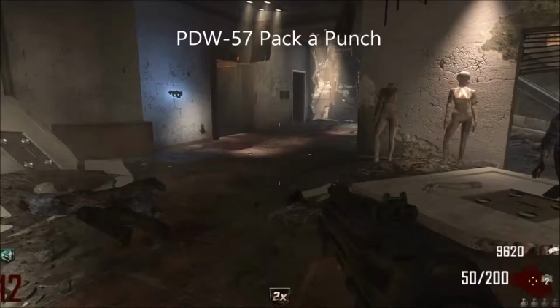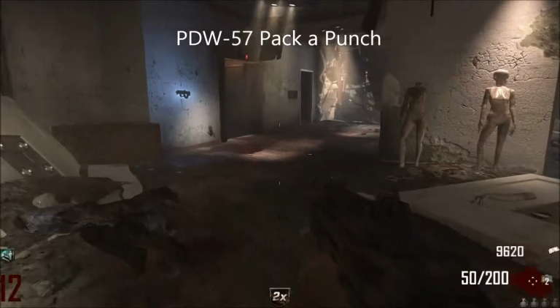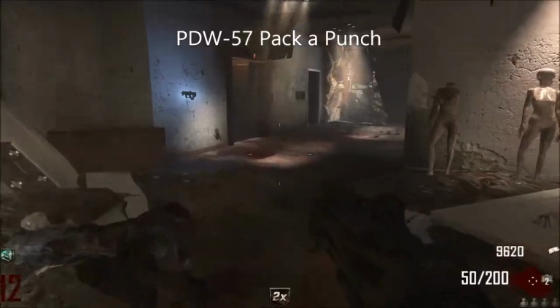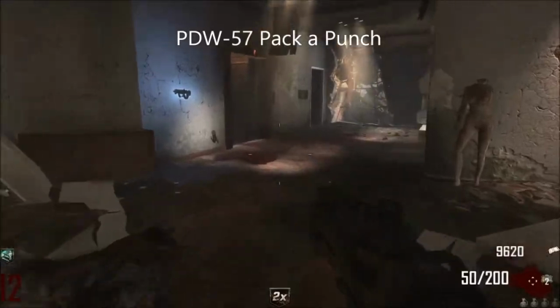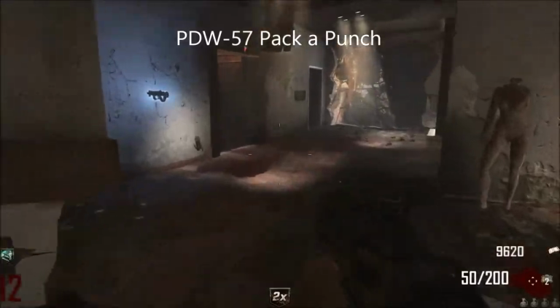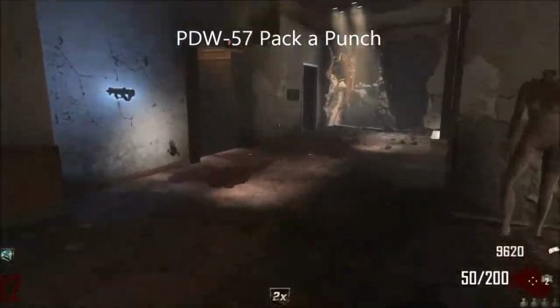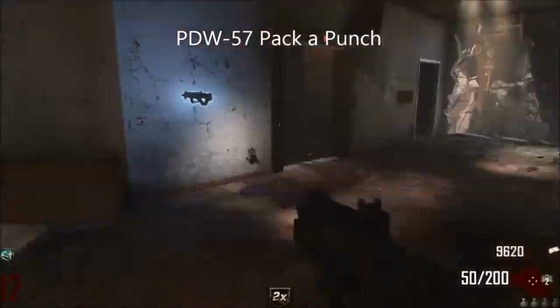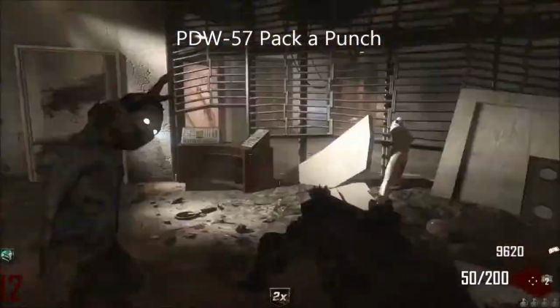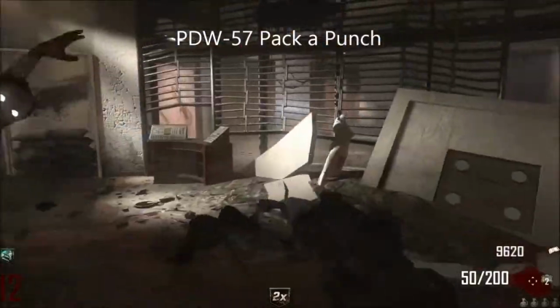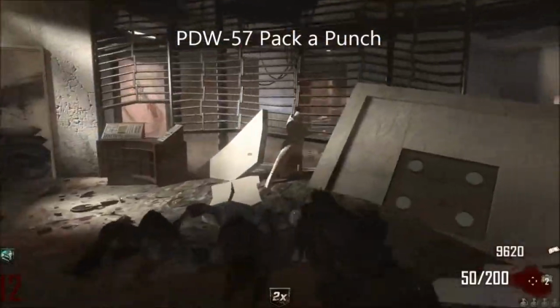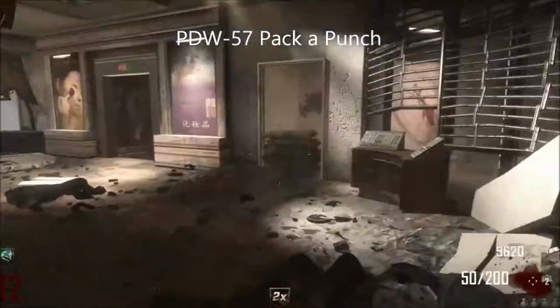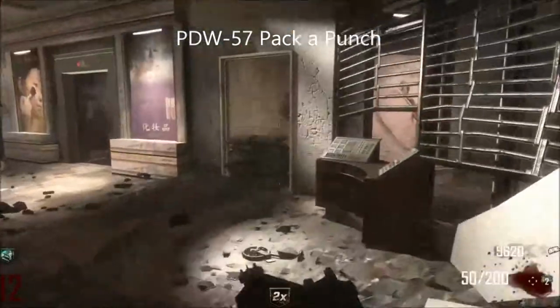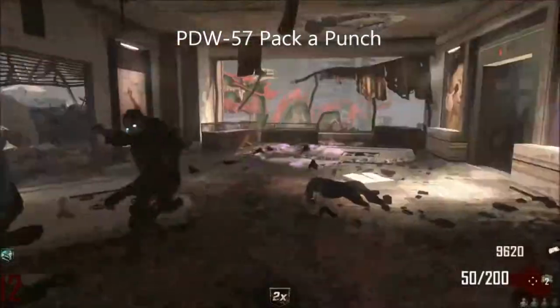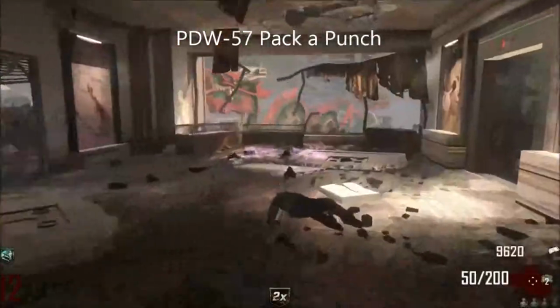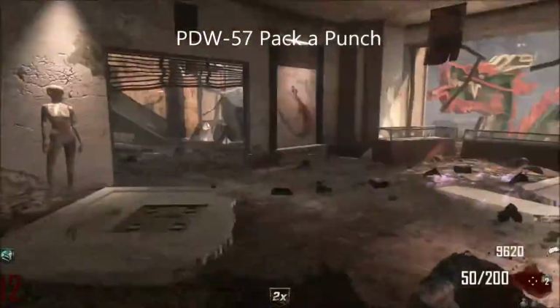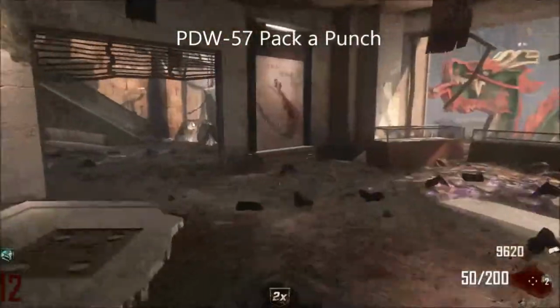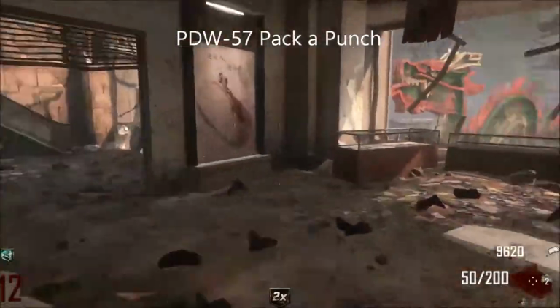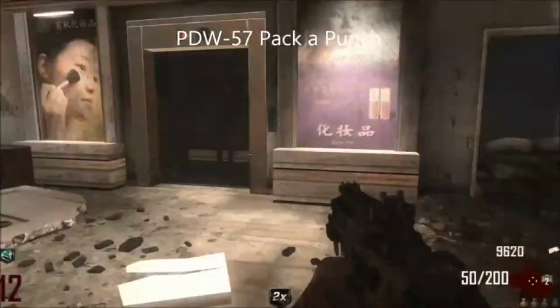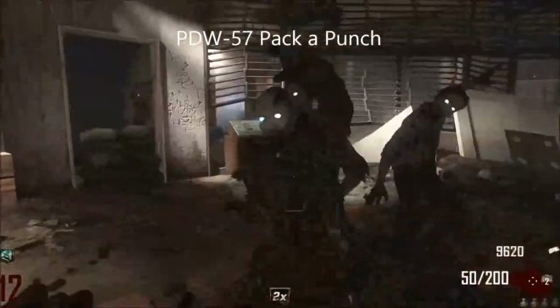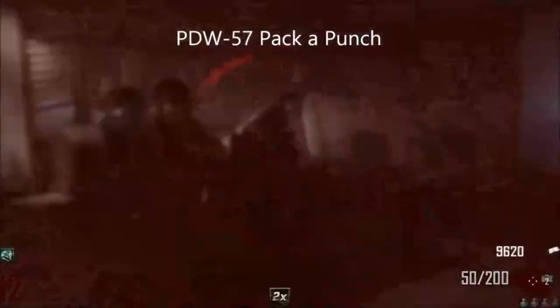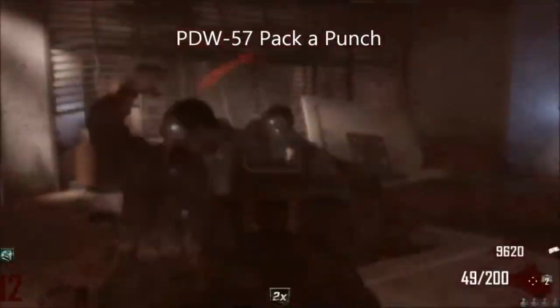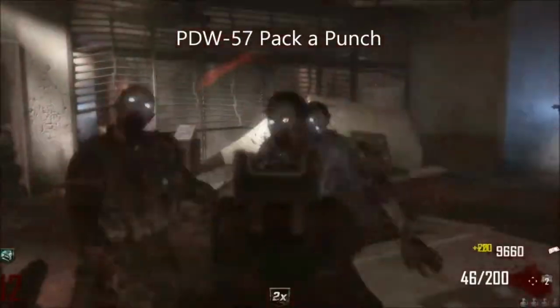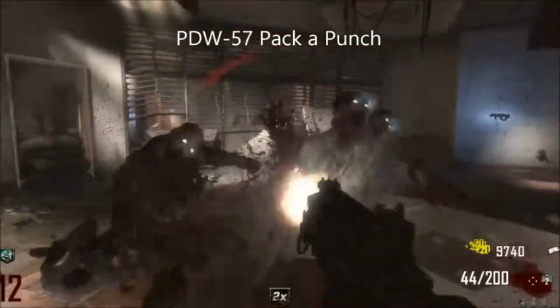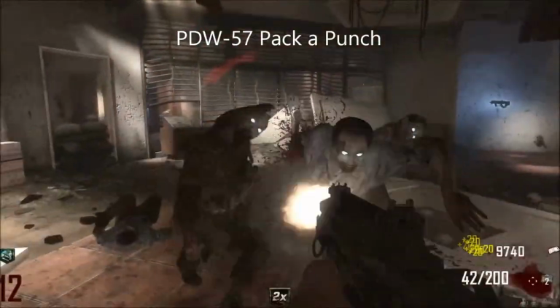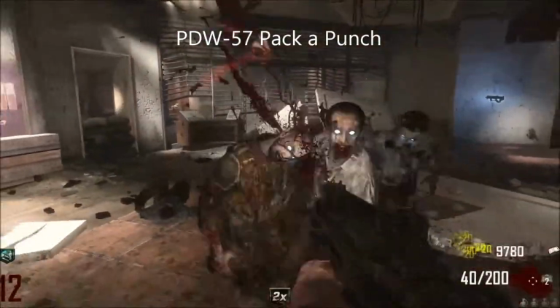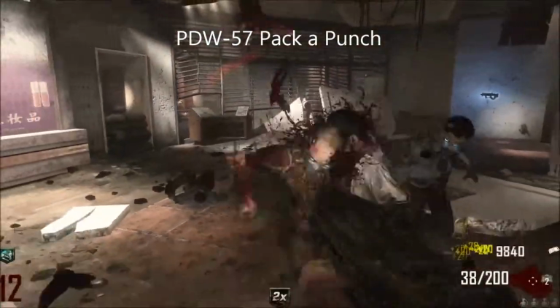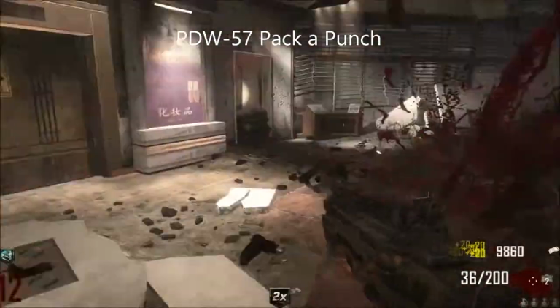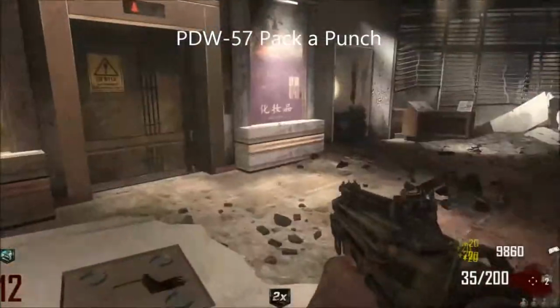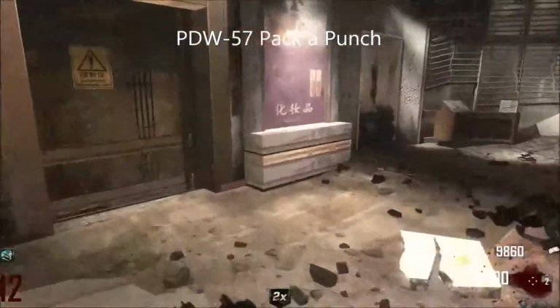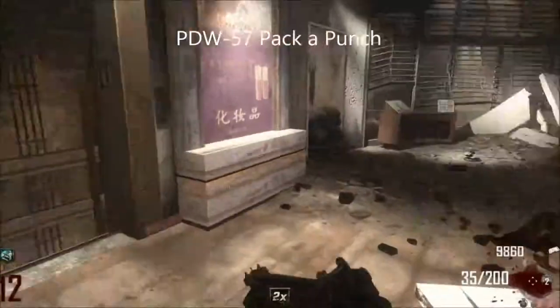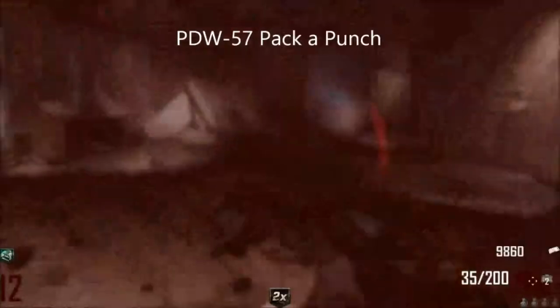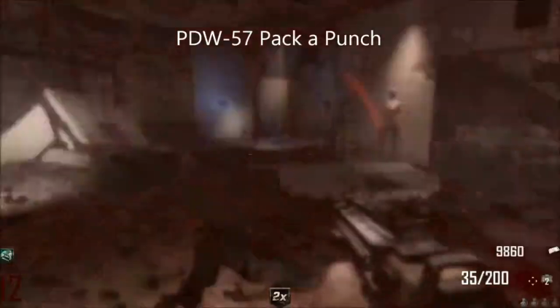Hello everybody, it's Borgixotoff here and this is my PDW-57 Pack-a-Punch review.